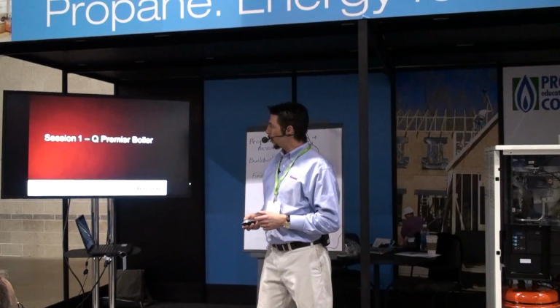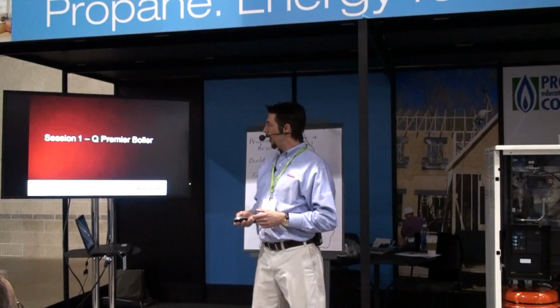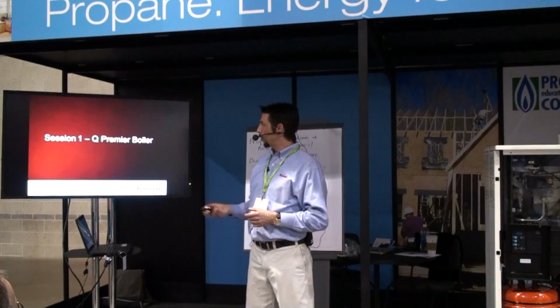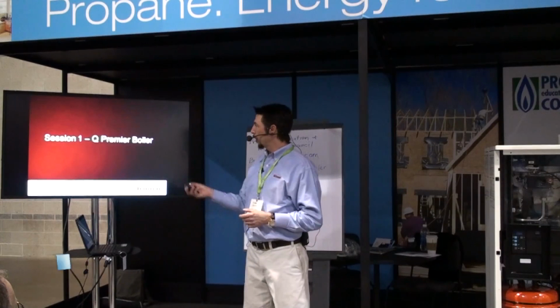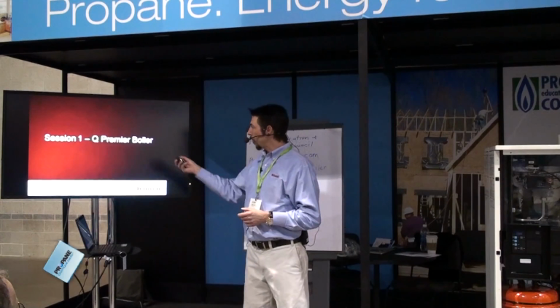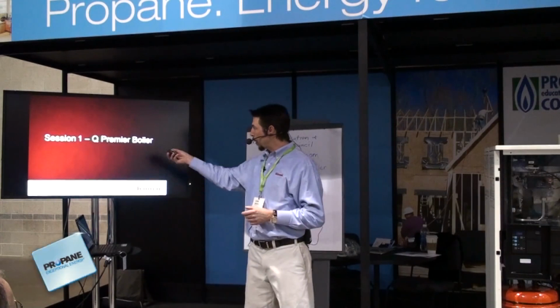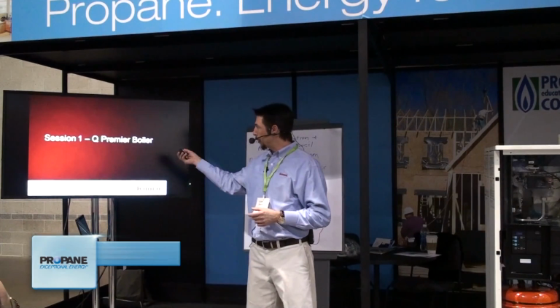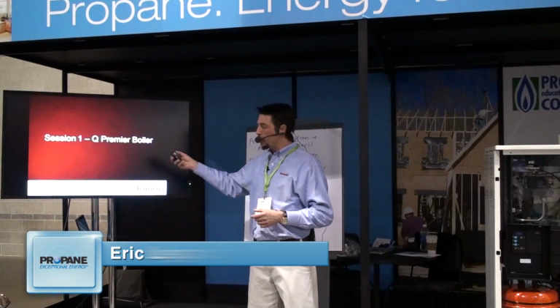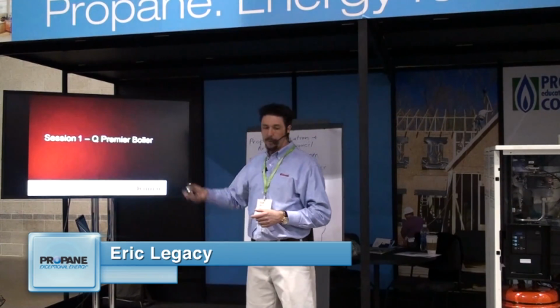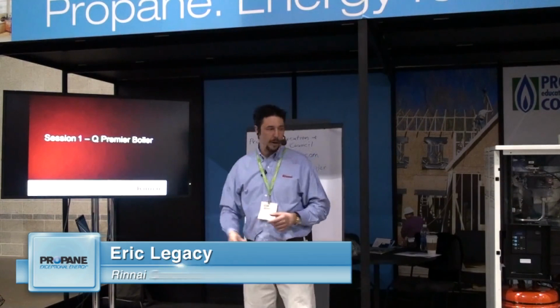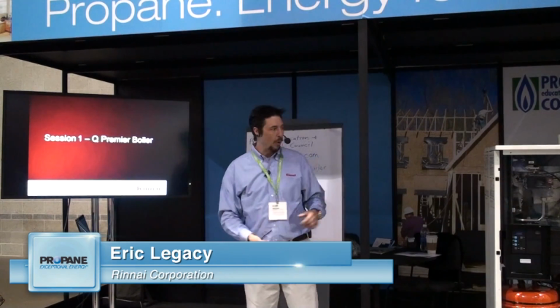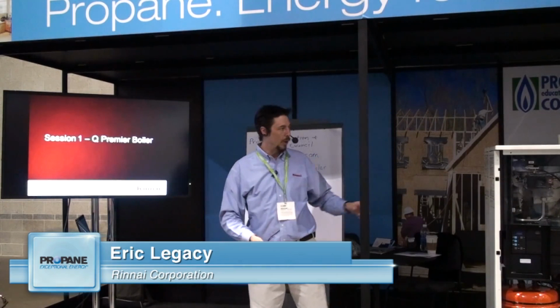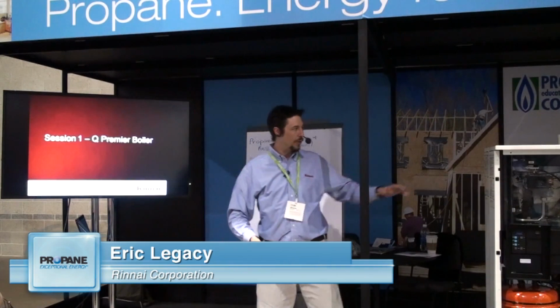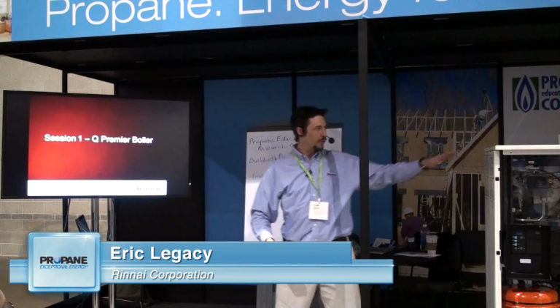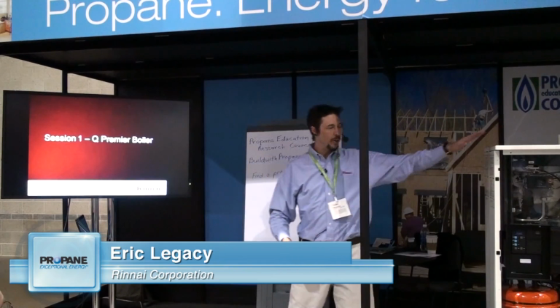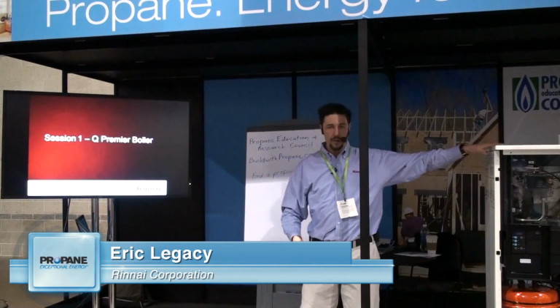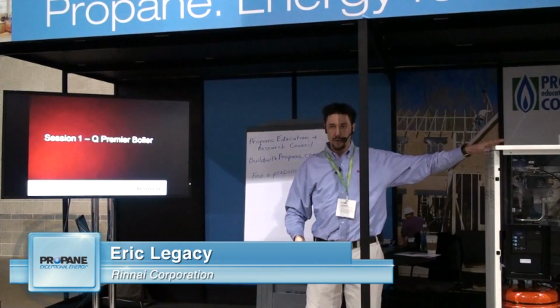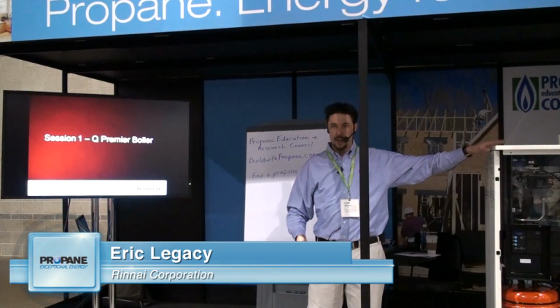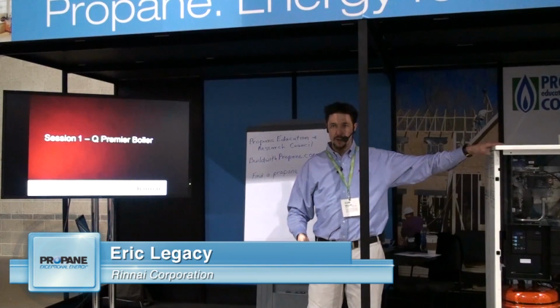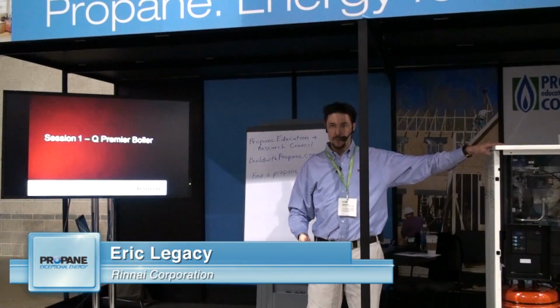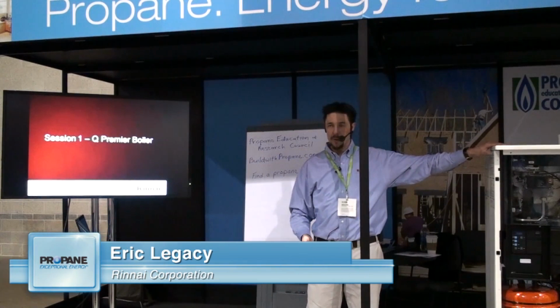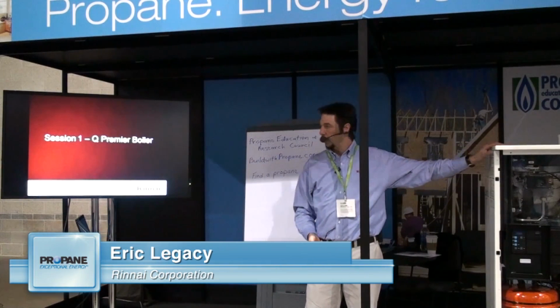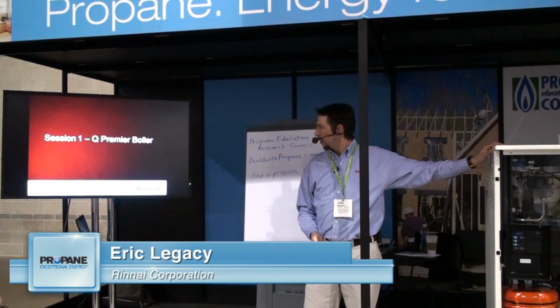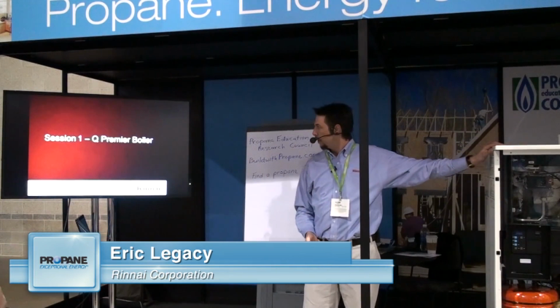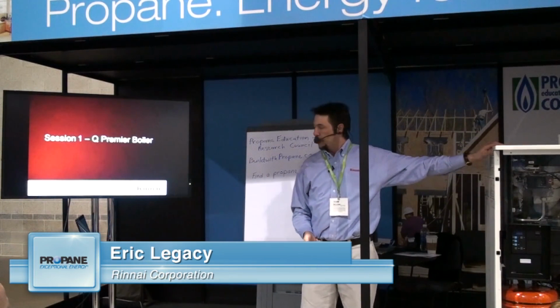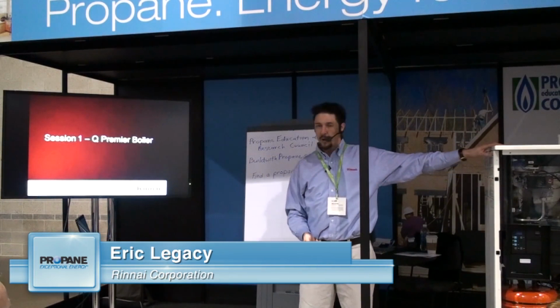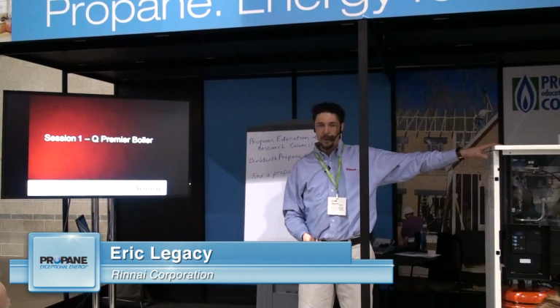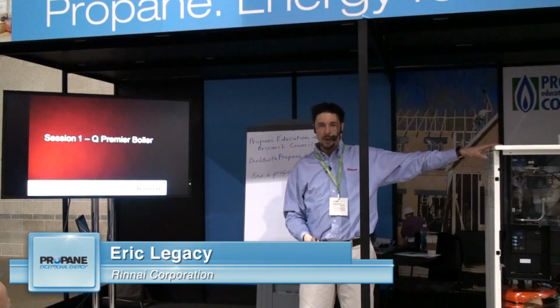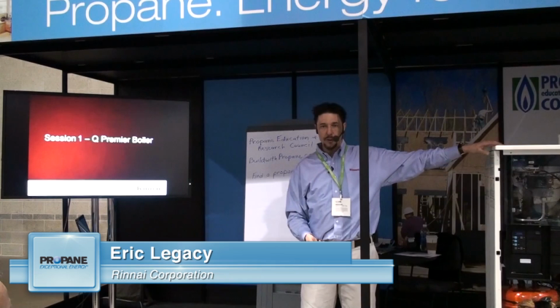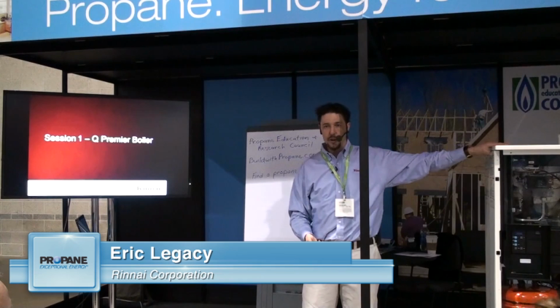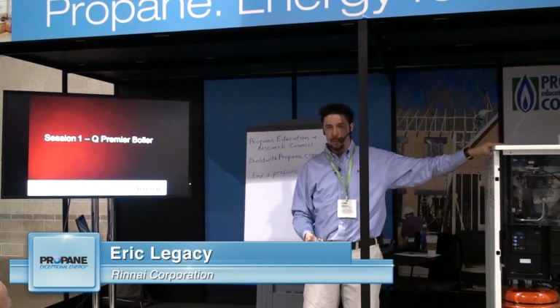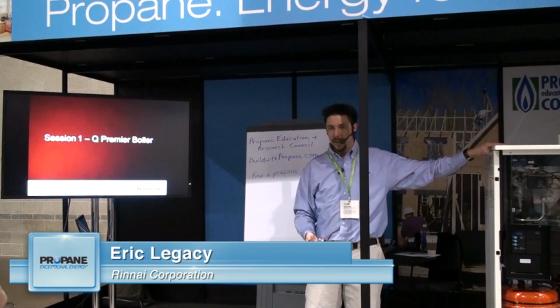We're going to talk about the Q Premier Boiler. This is what it is right here — Q Premier. For short, we call it the QP.